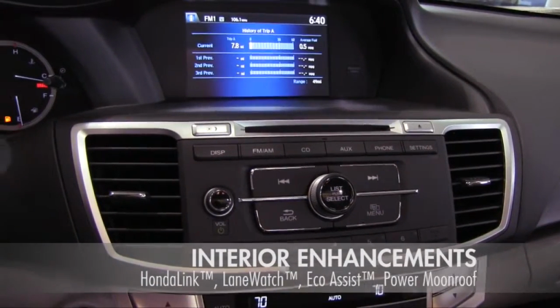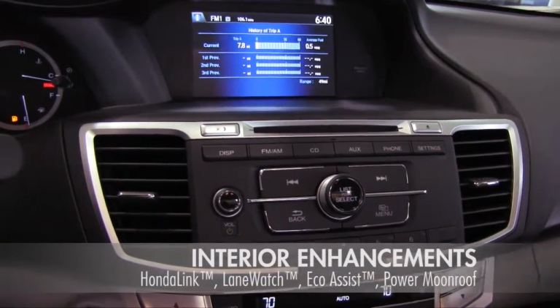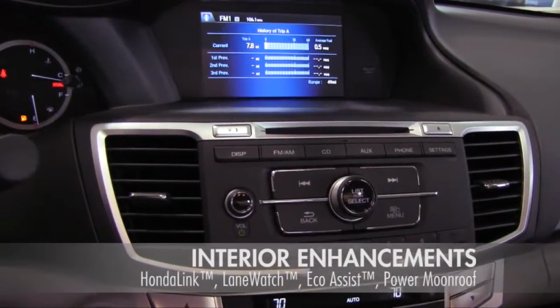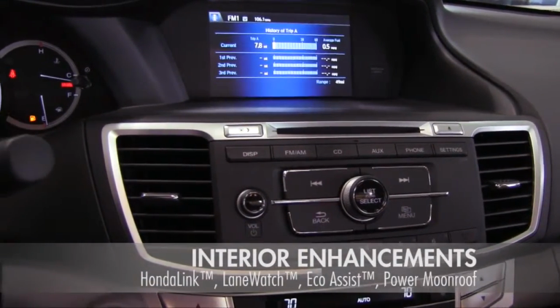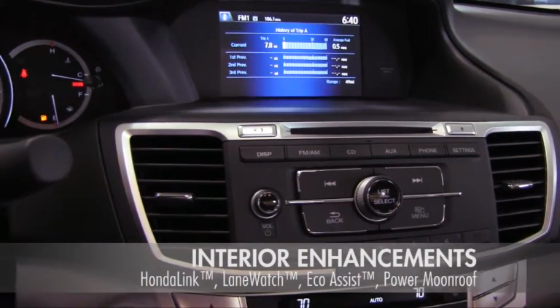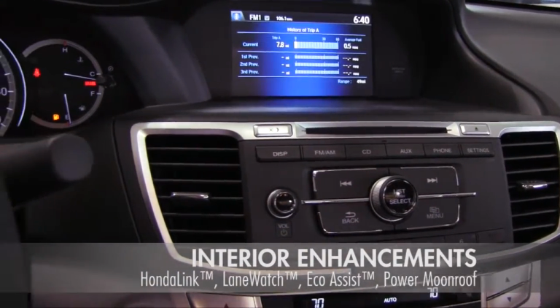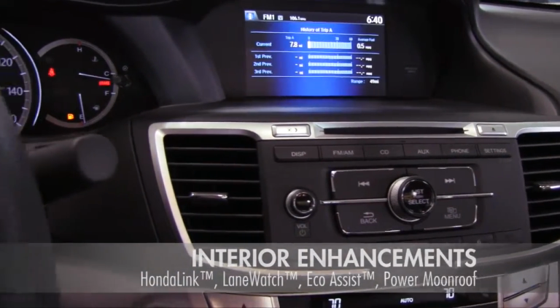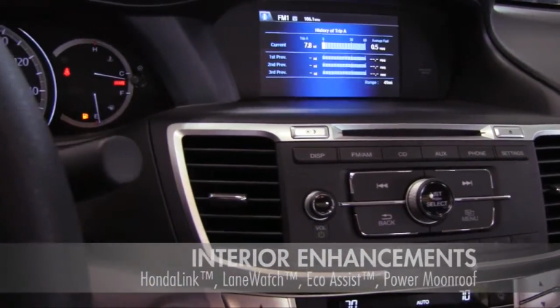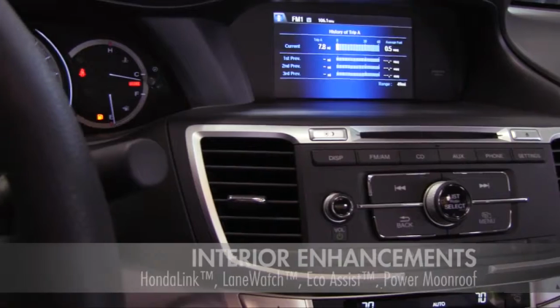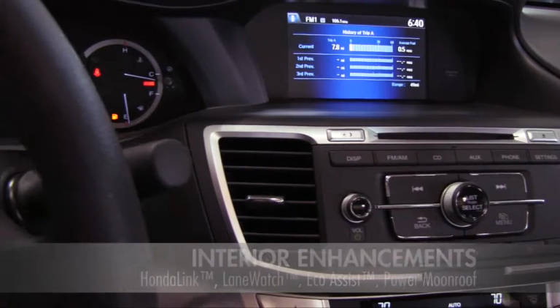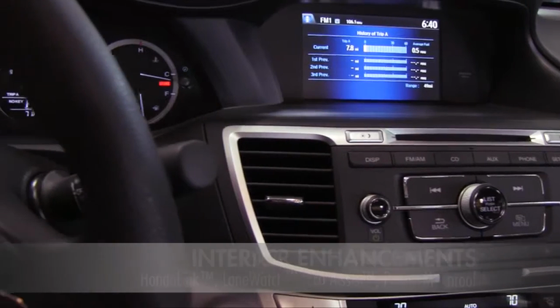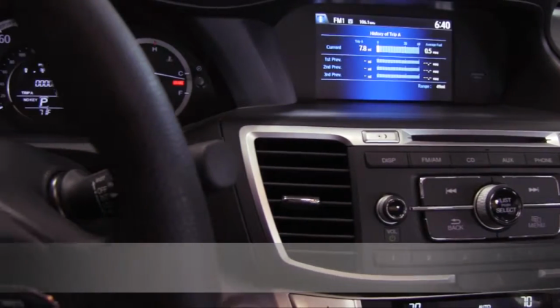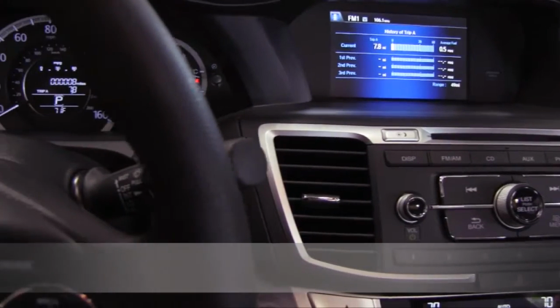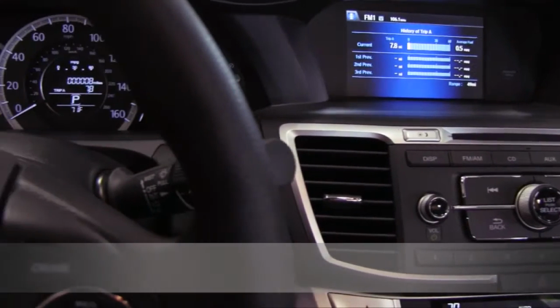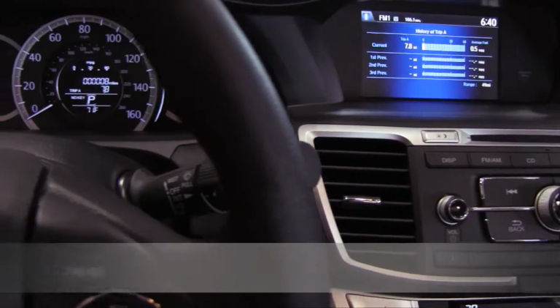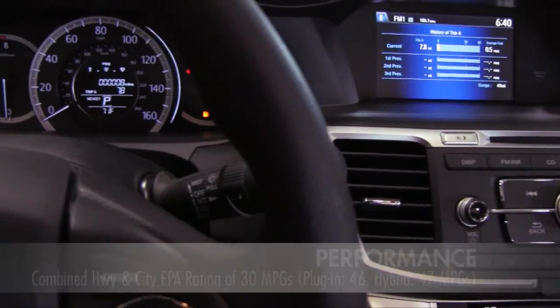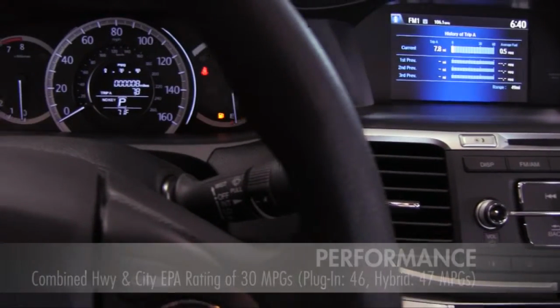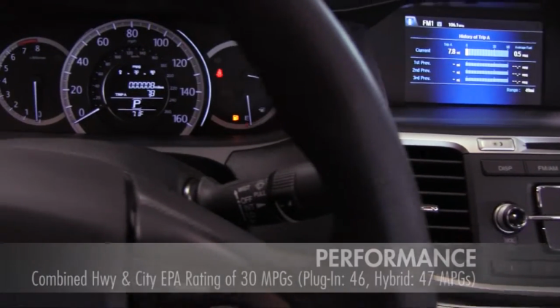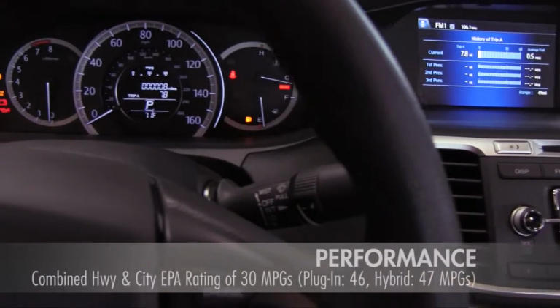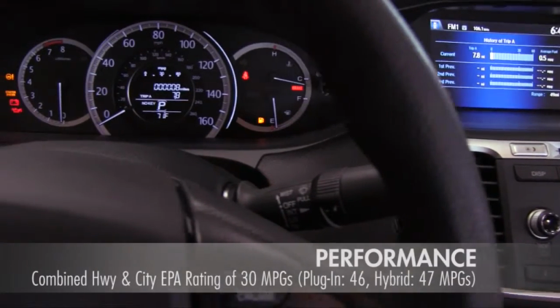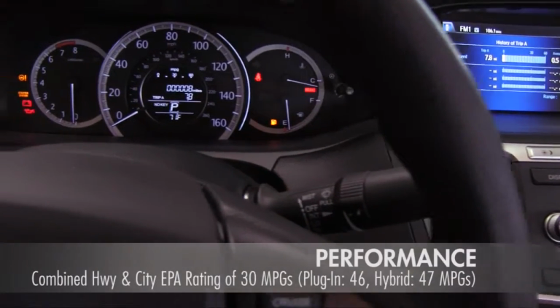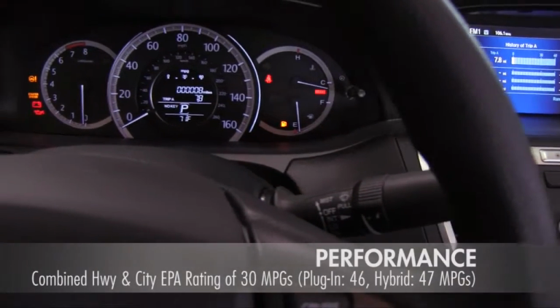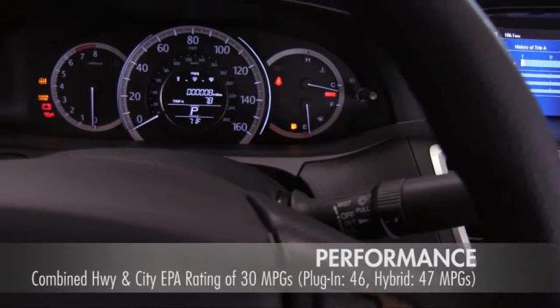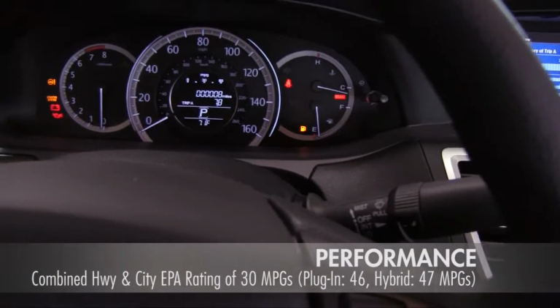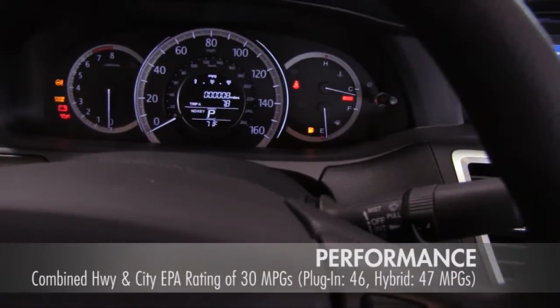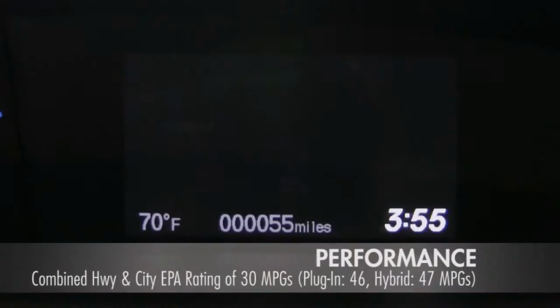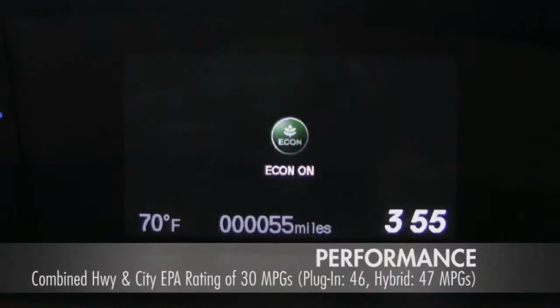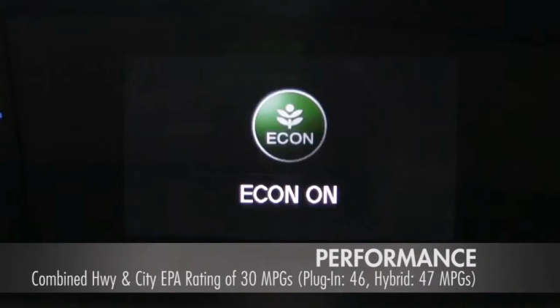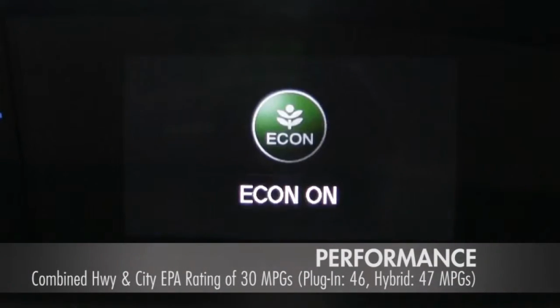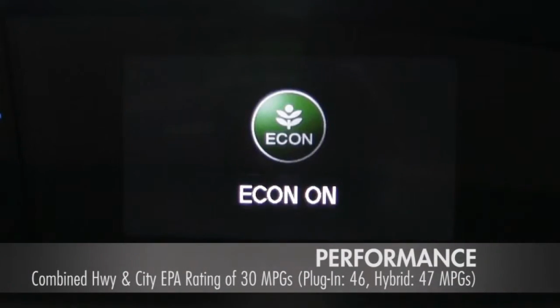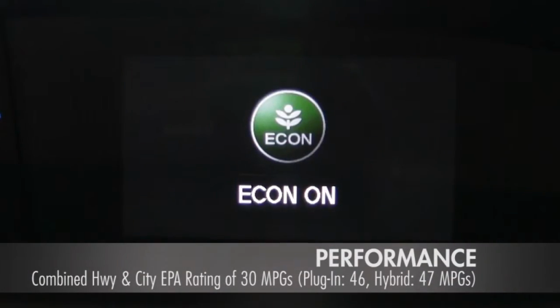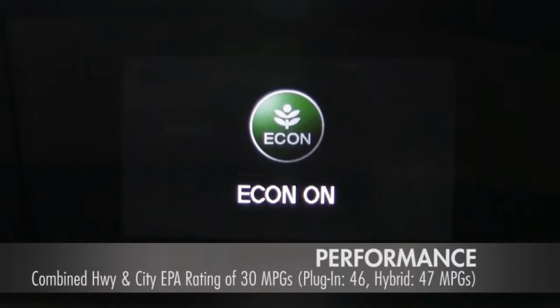Push the Econ button and your Accord automatically adjusts fuel consuming systems to maximize RPM efficiency.